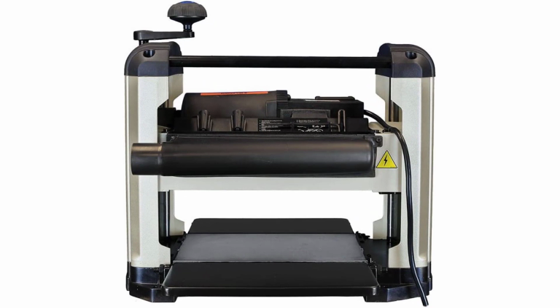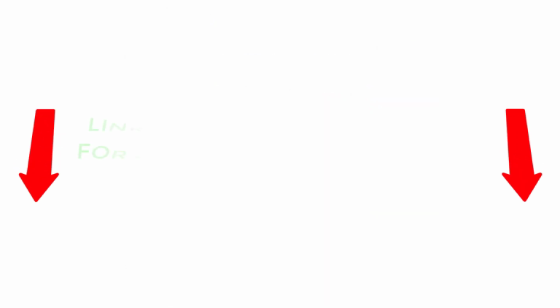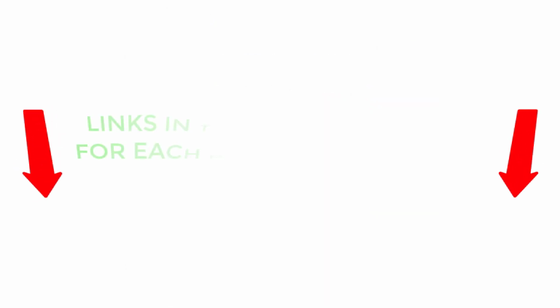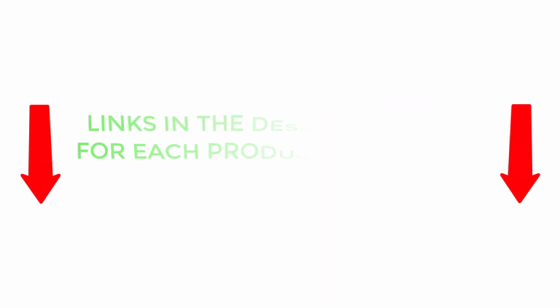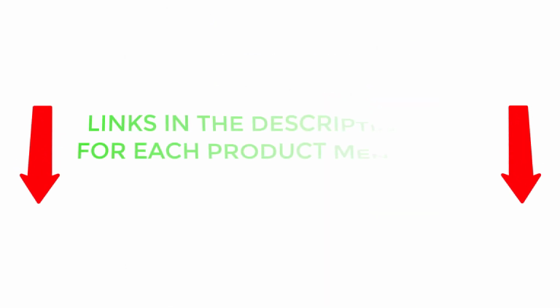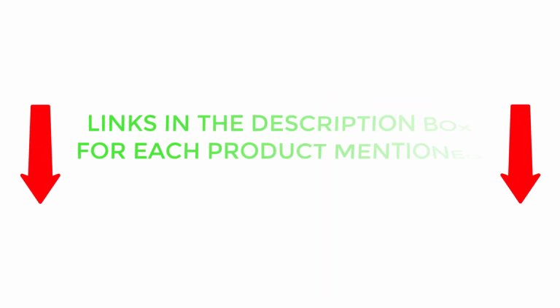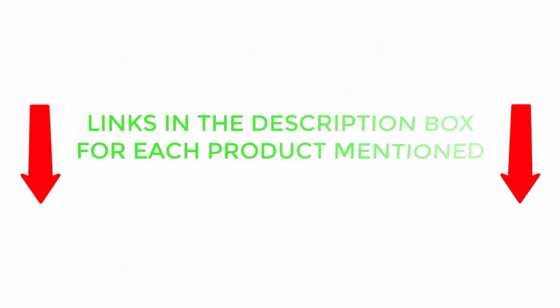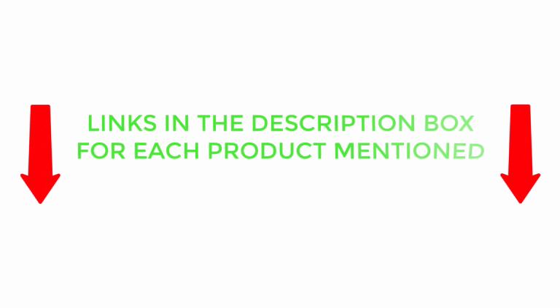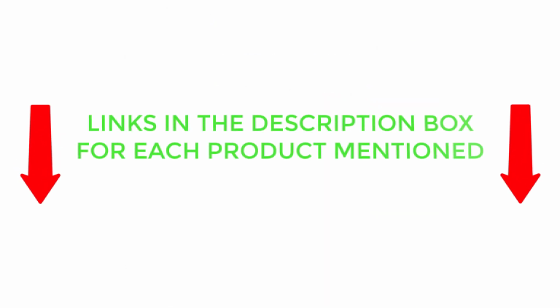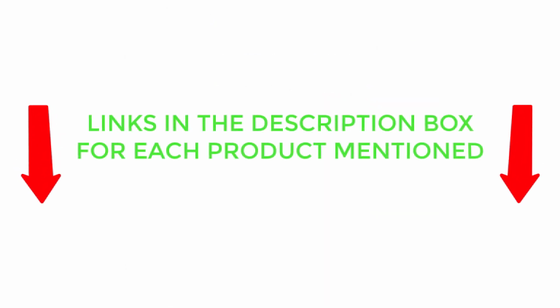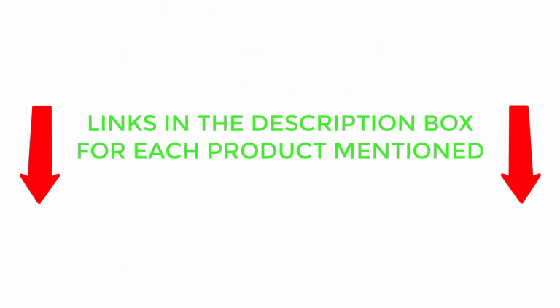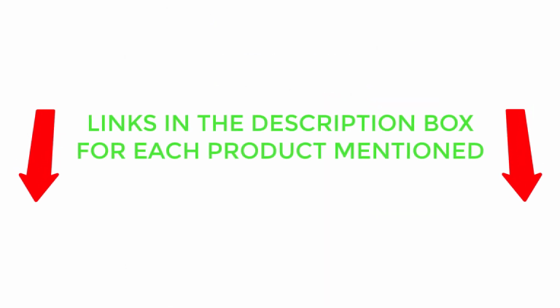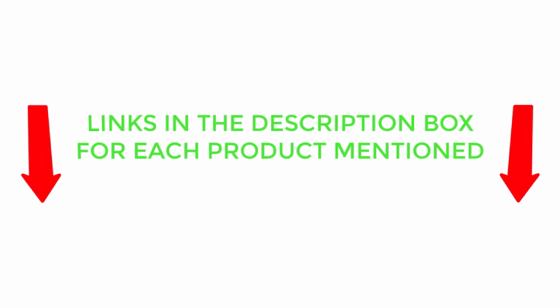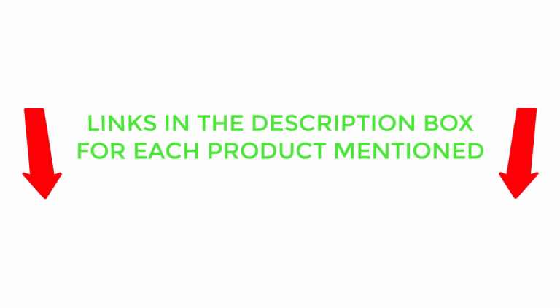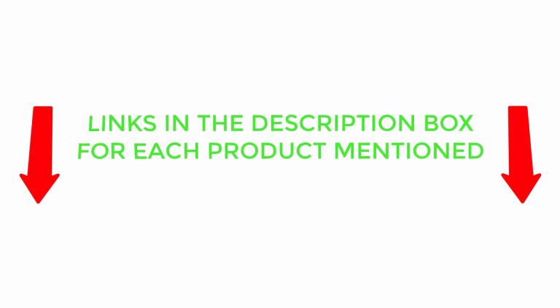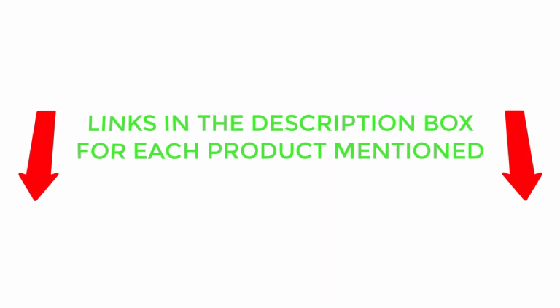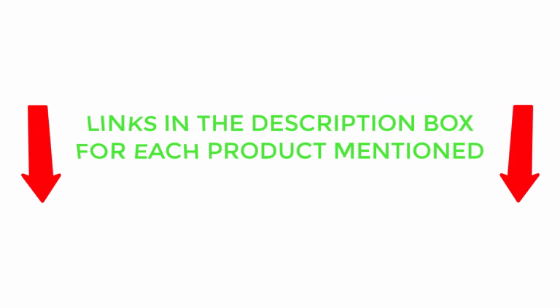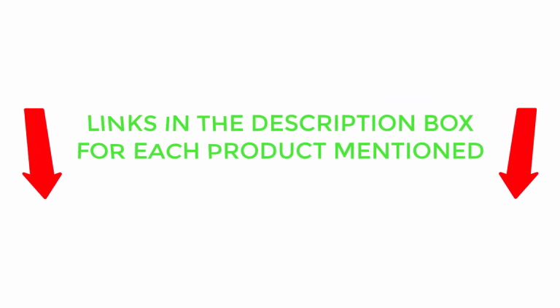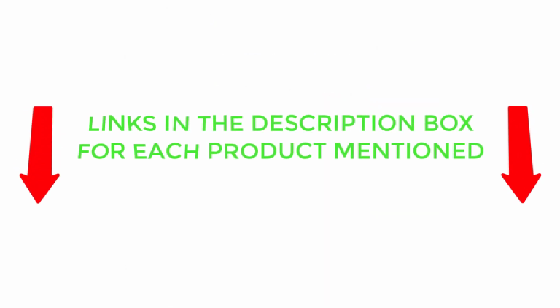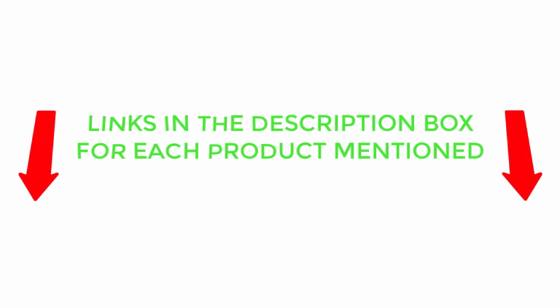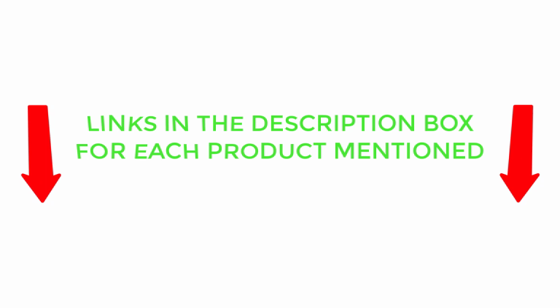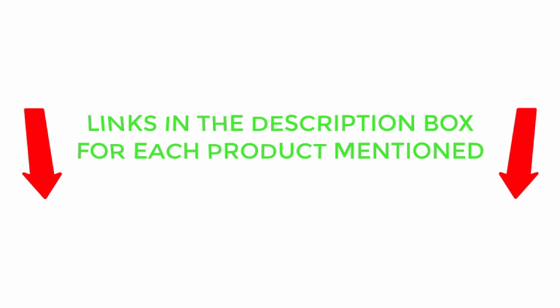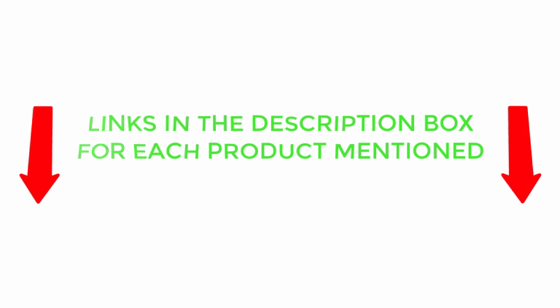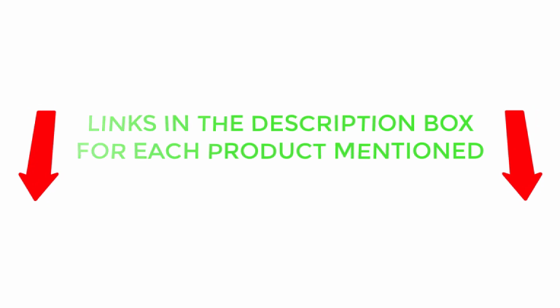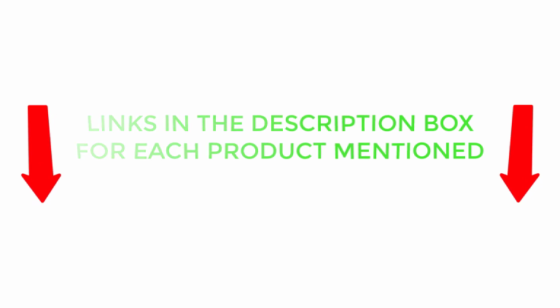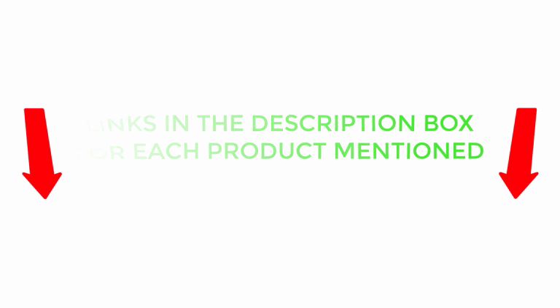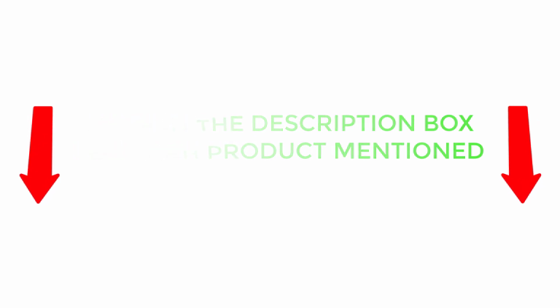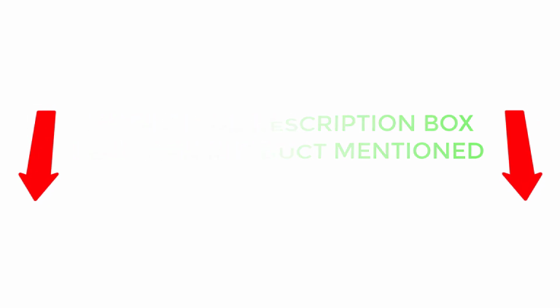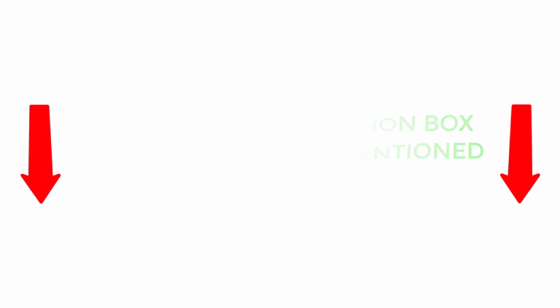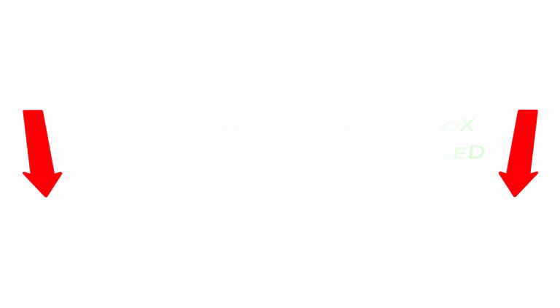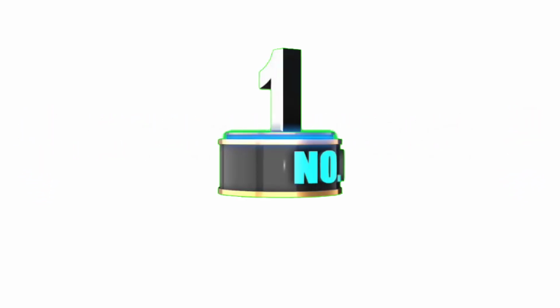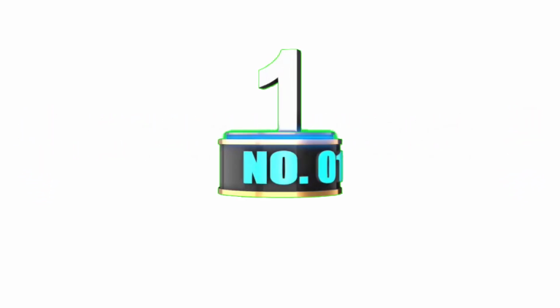If you want to know about the price and other information, be sure to check my description. So without any further delay, let's jump into the video.